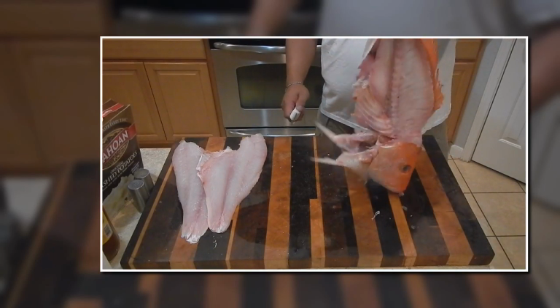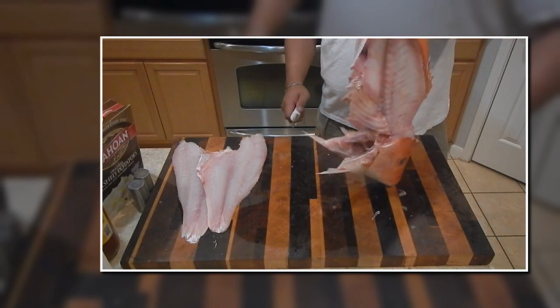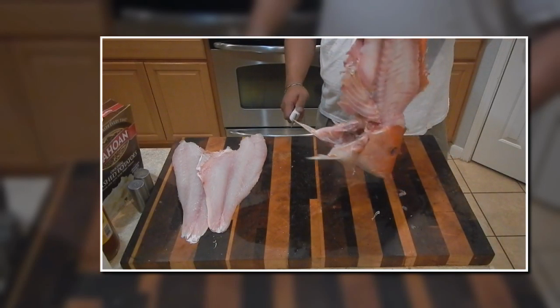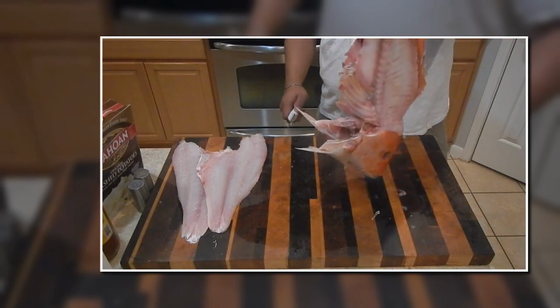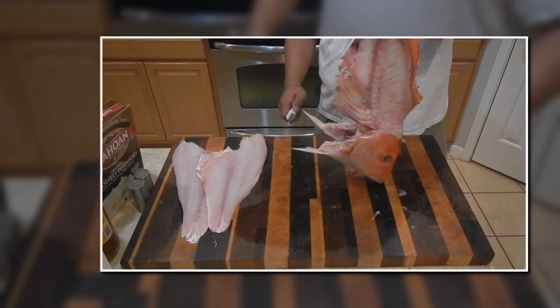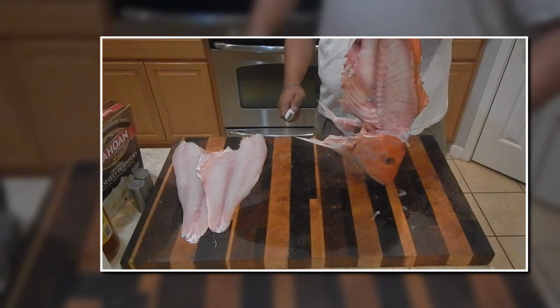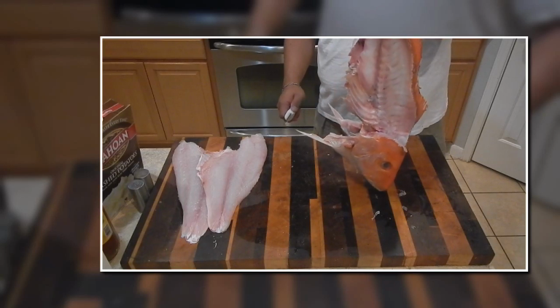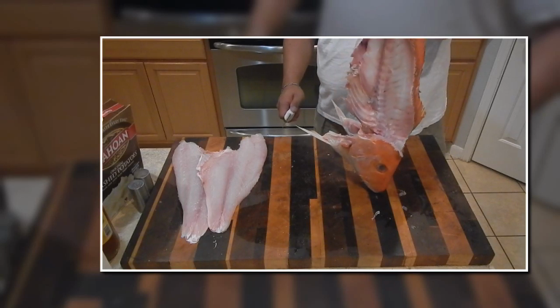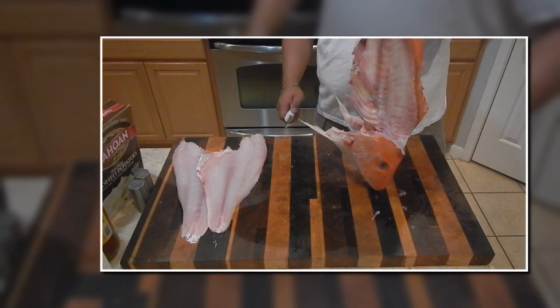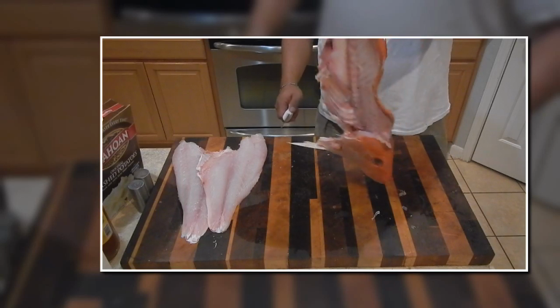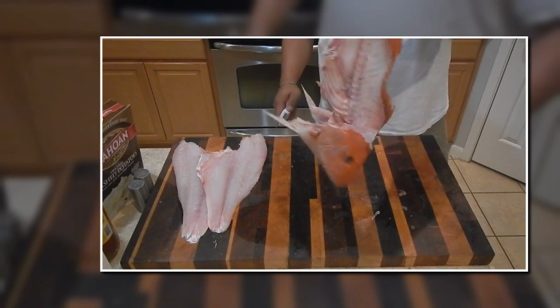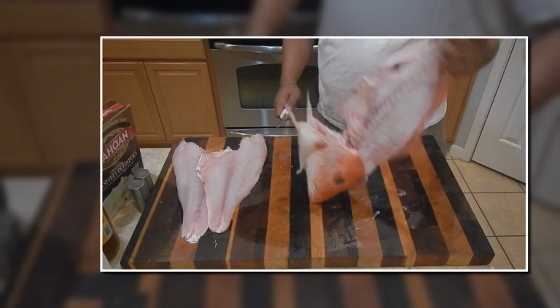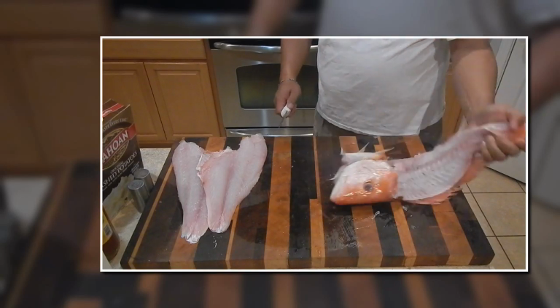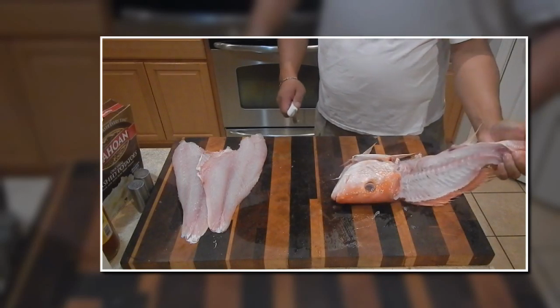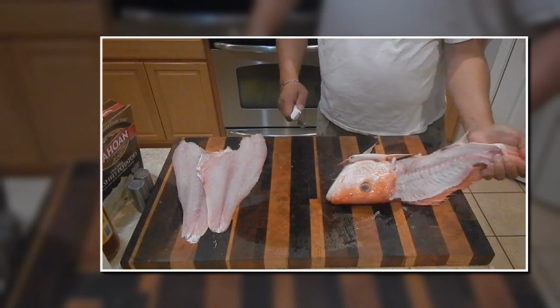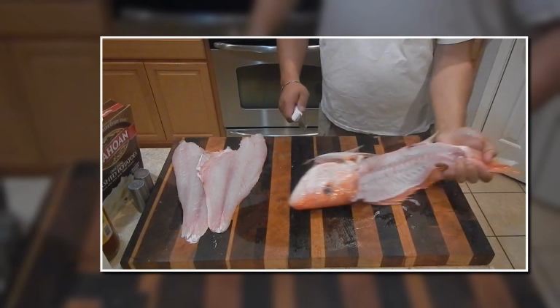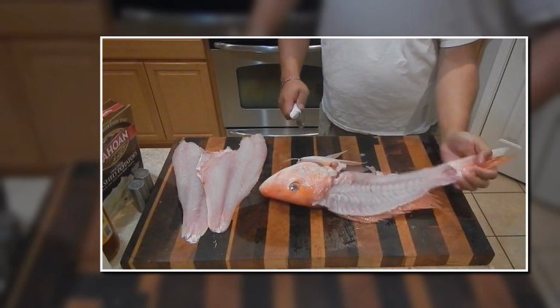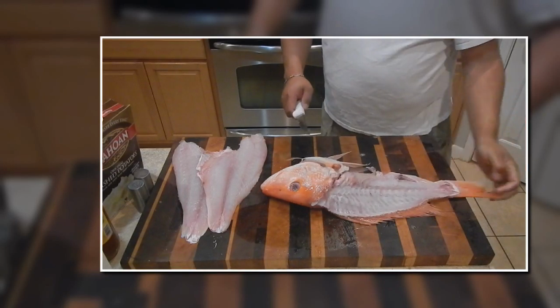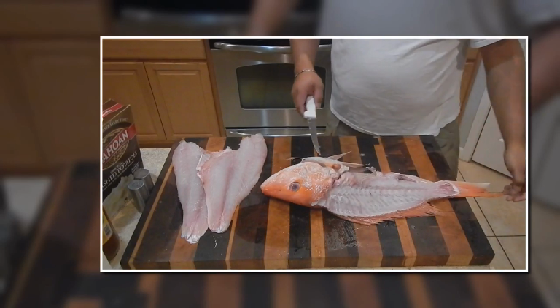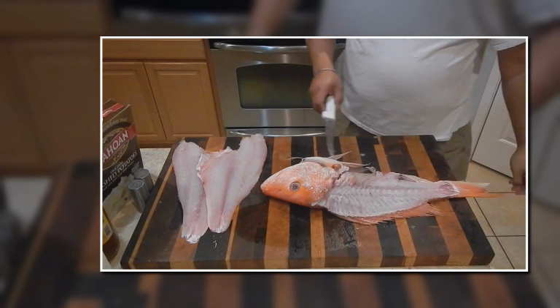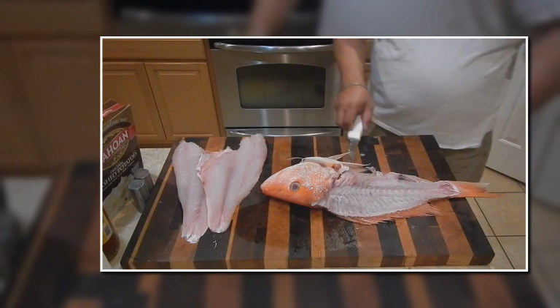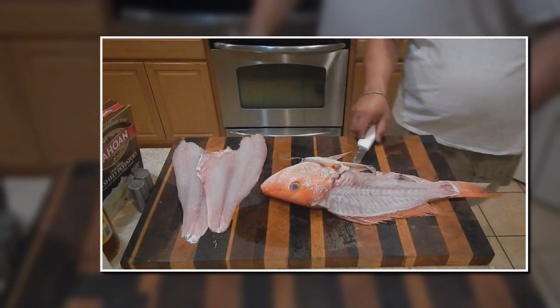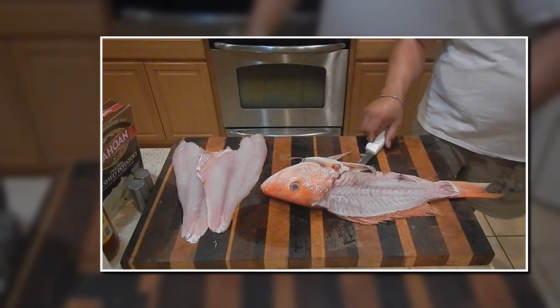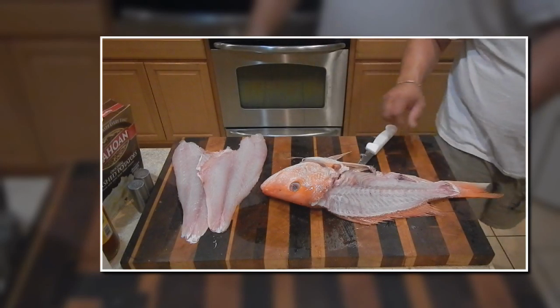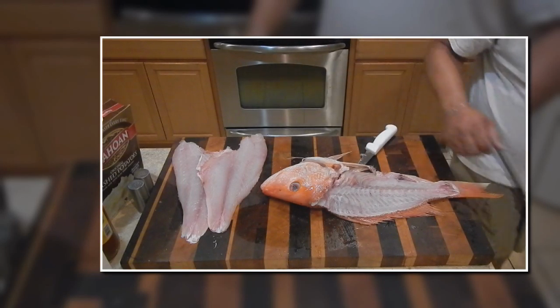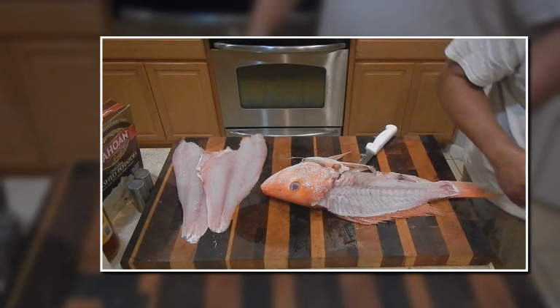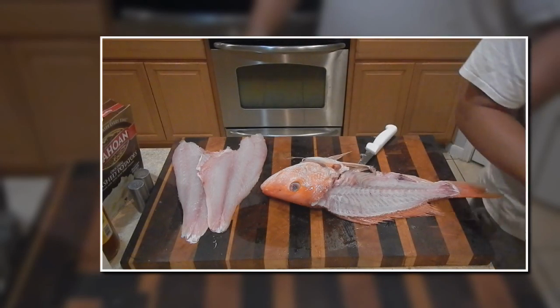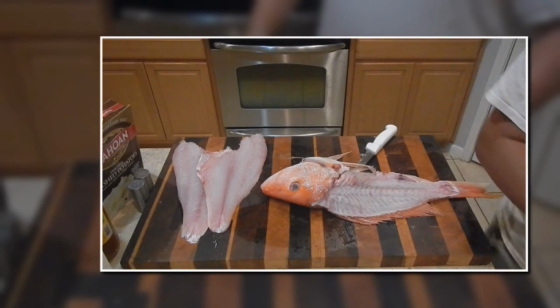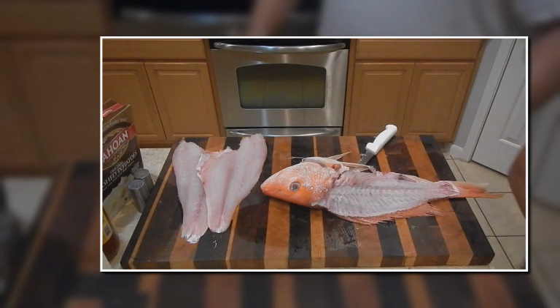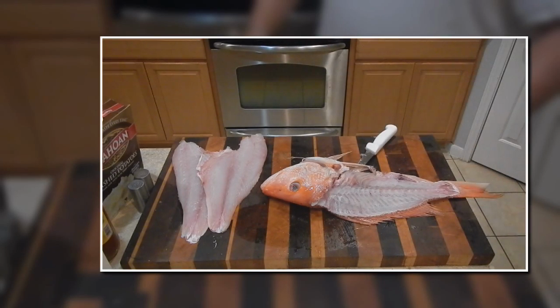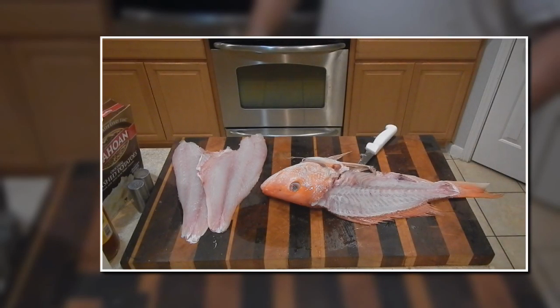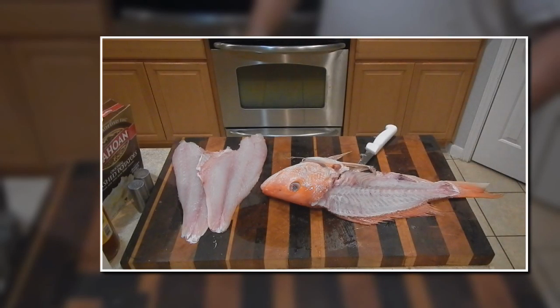So hopefully this helps. If you have any questions, give me a holler. That's just the way I do a red snapper.